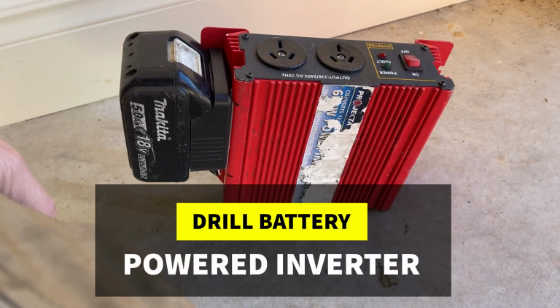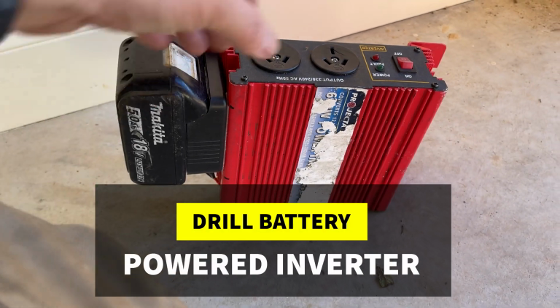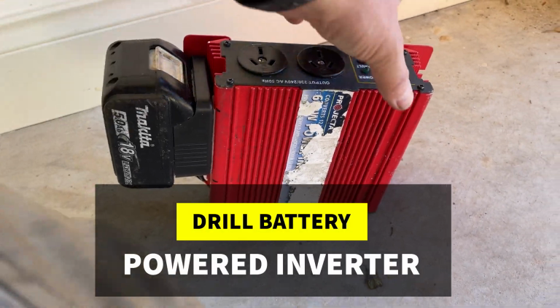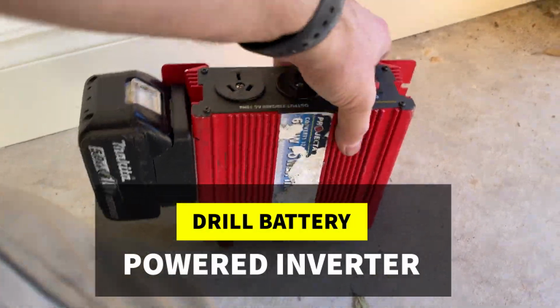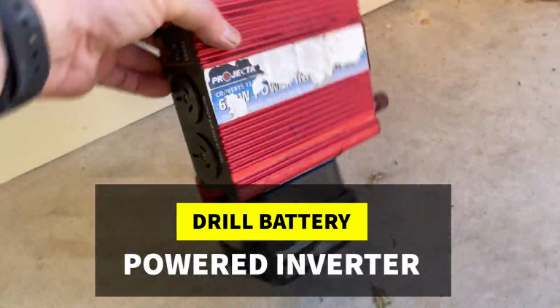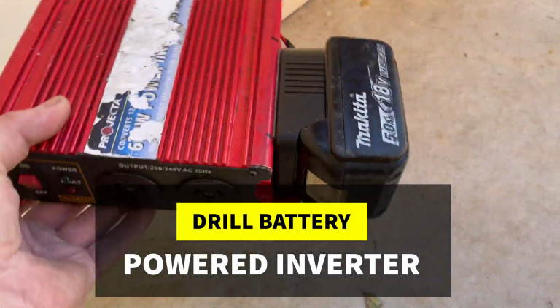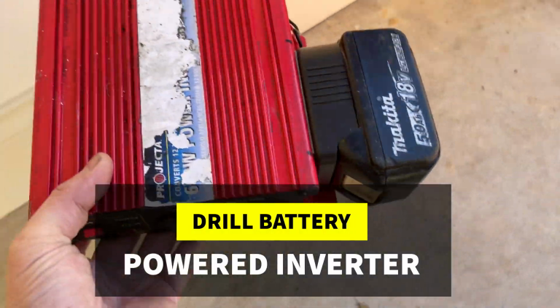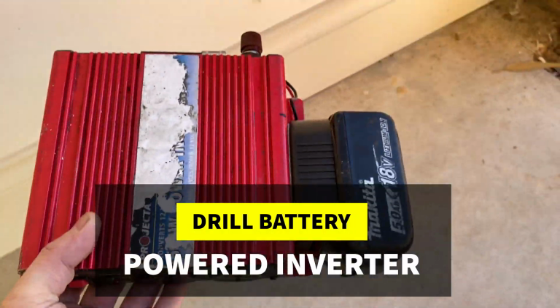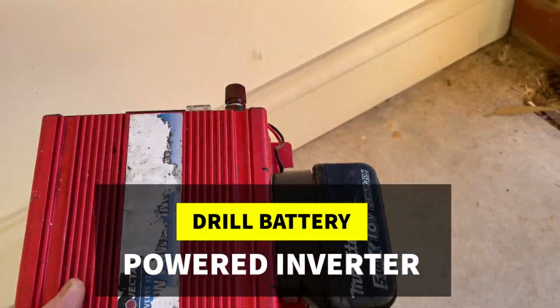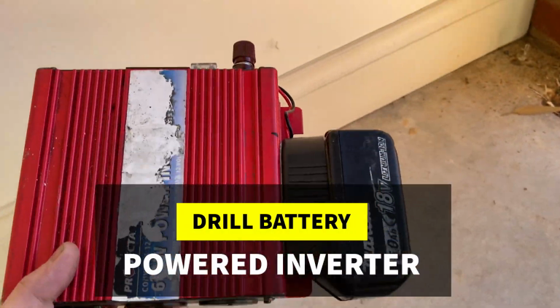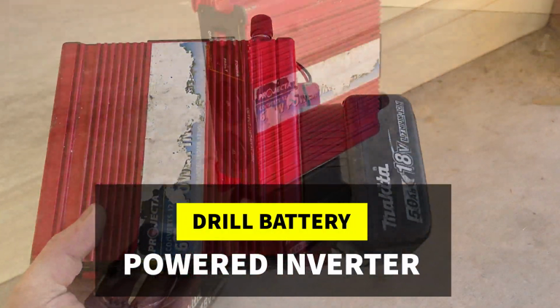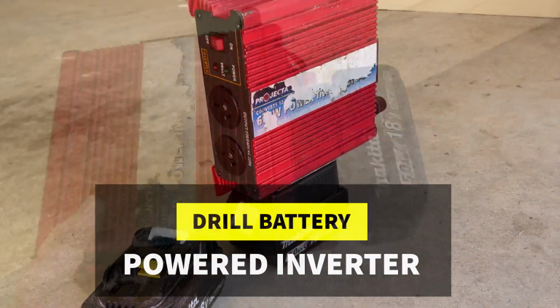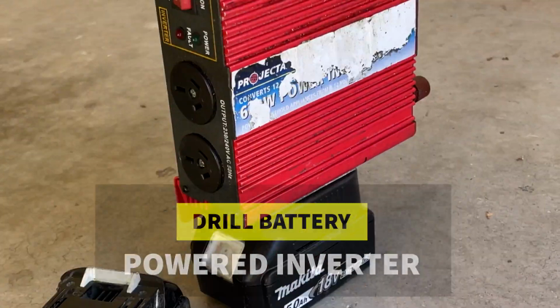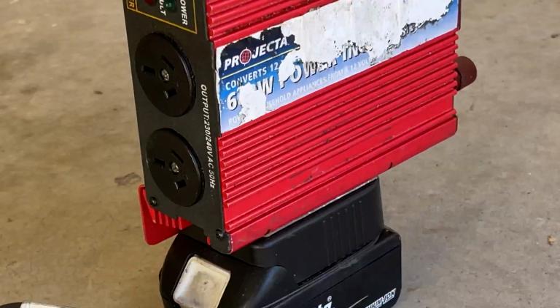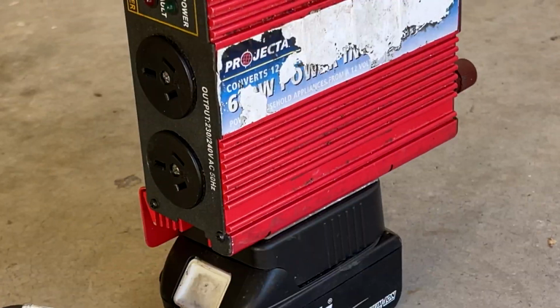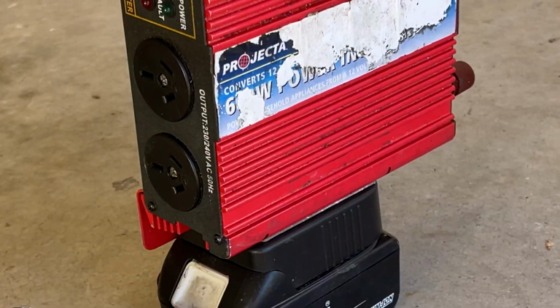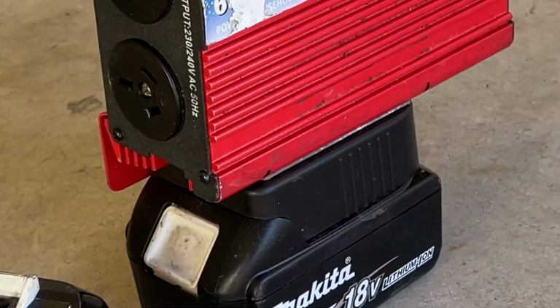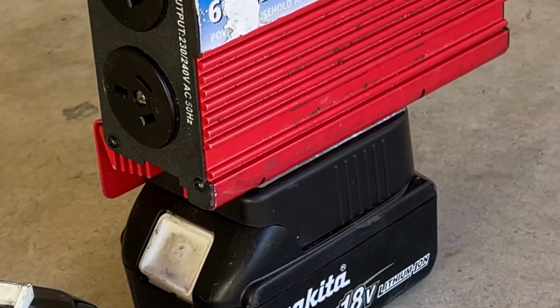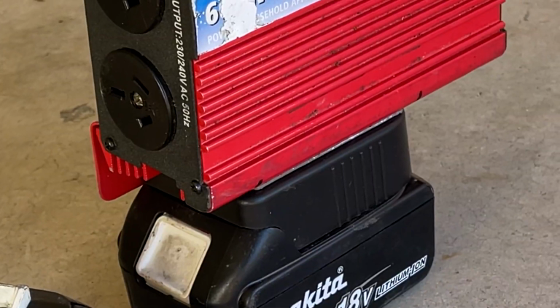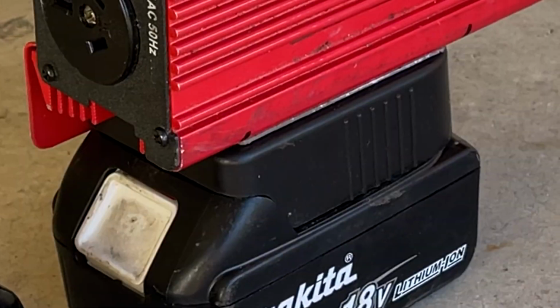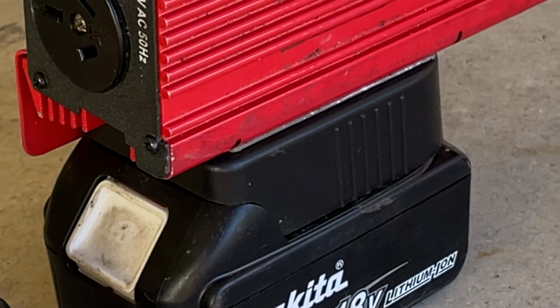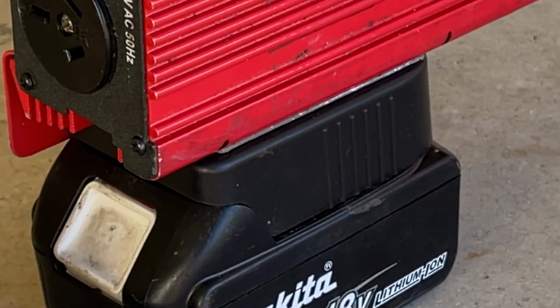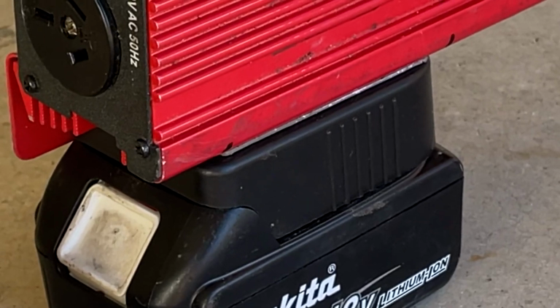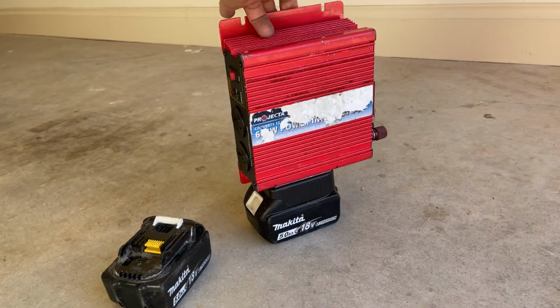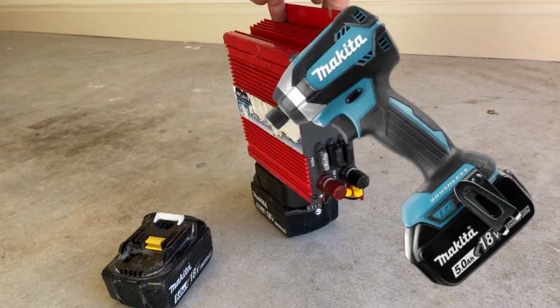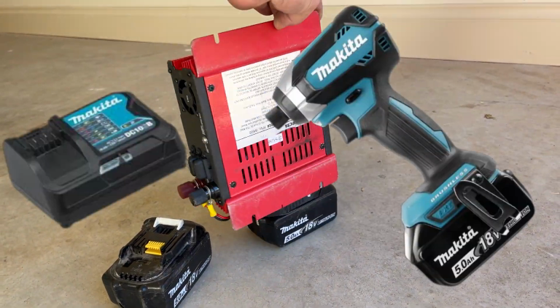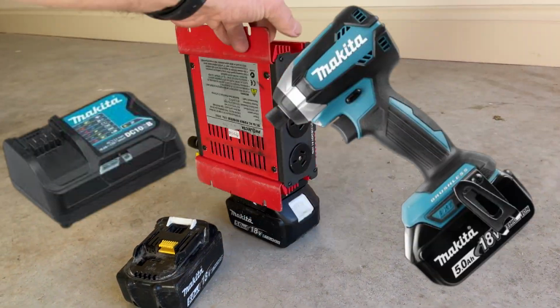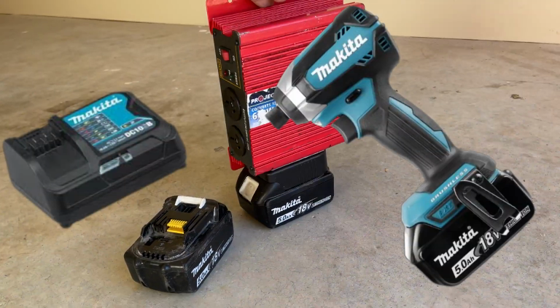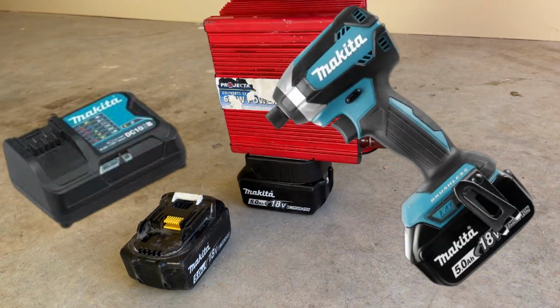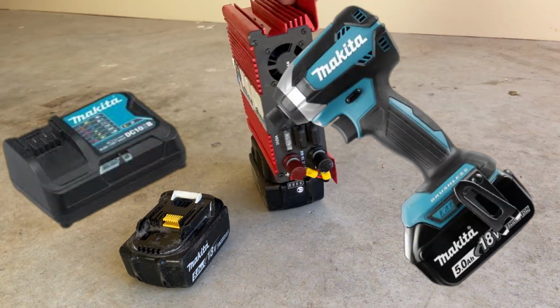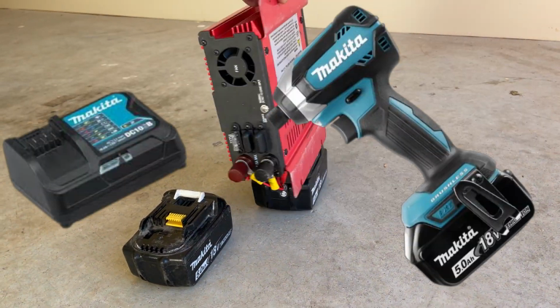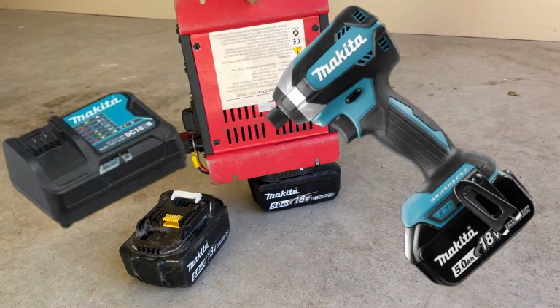This is how I turned my inverter into a drill battery-powered inverter using my Makita battery system.